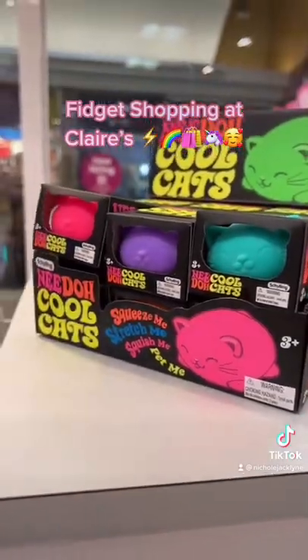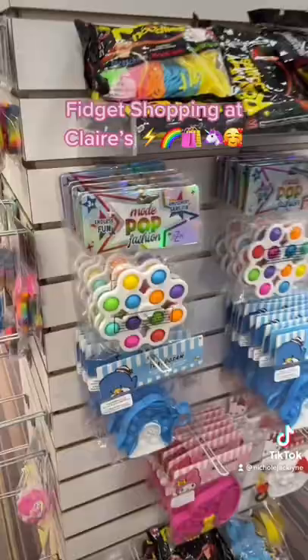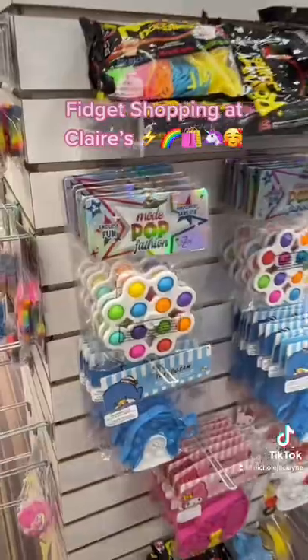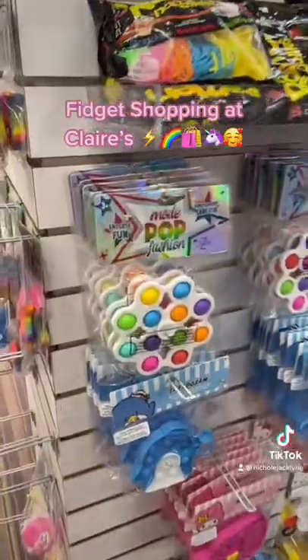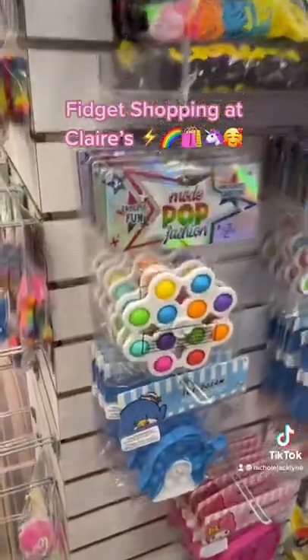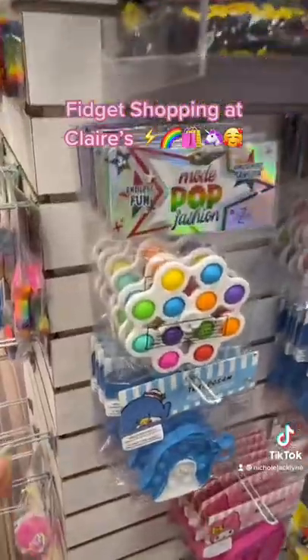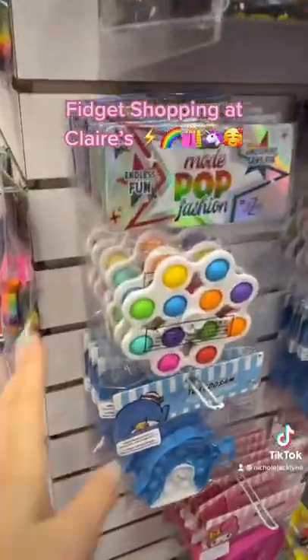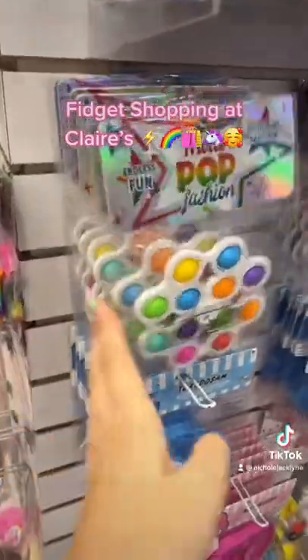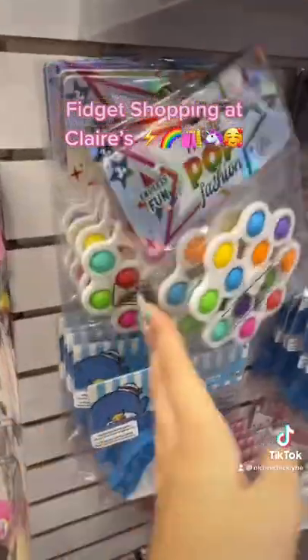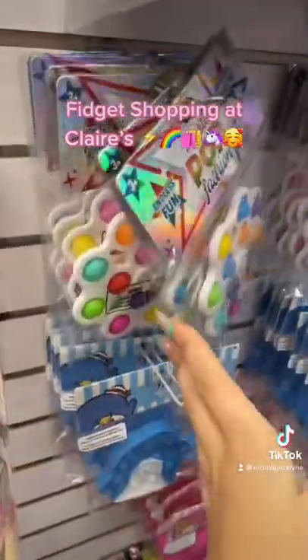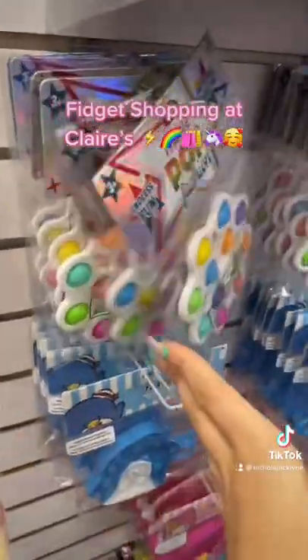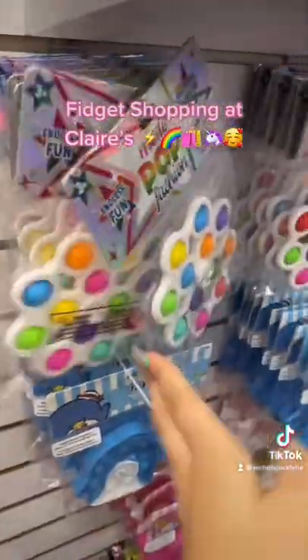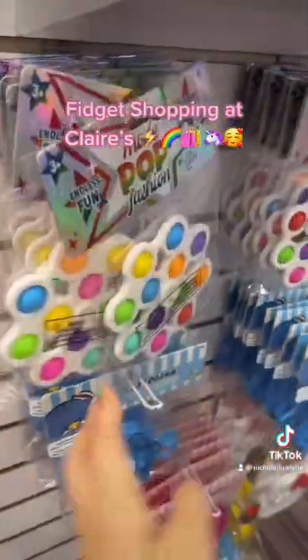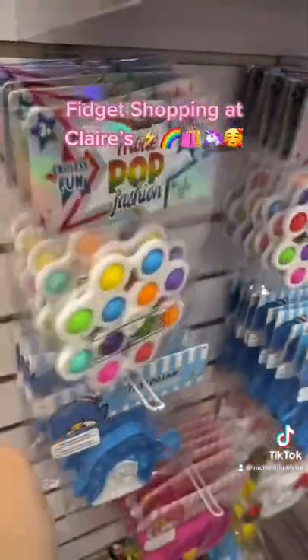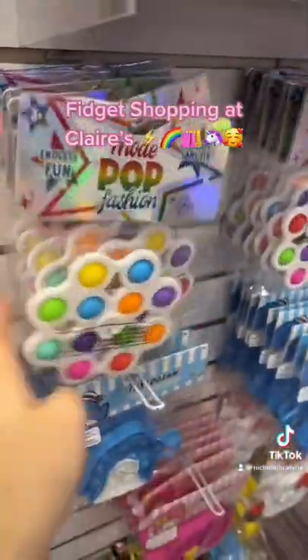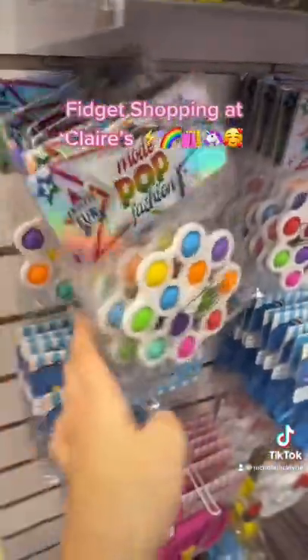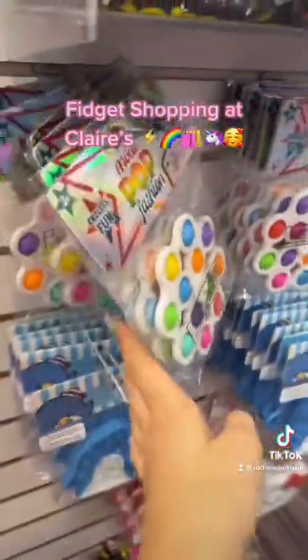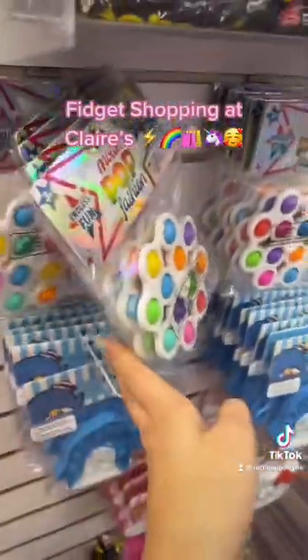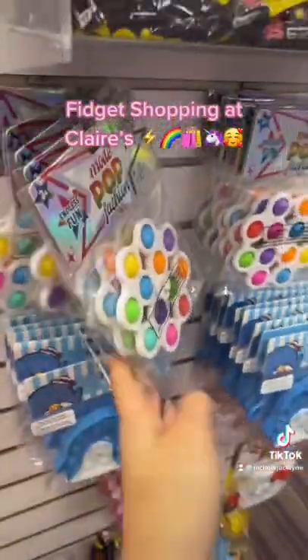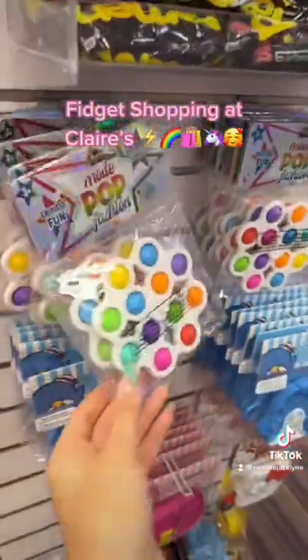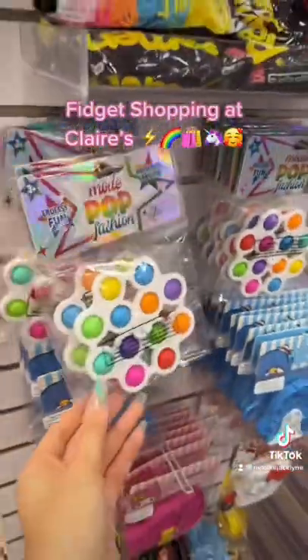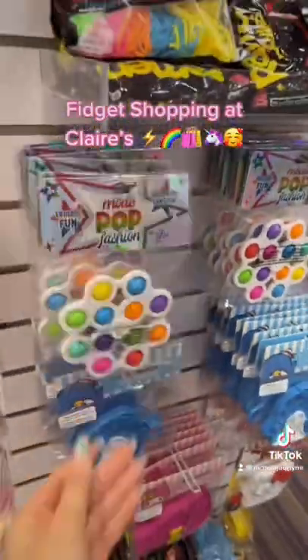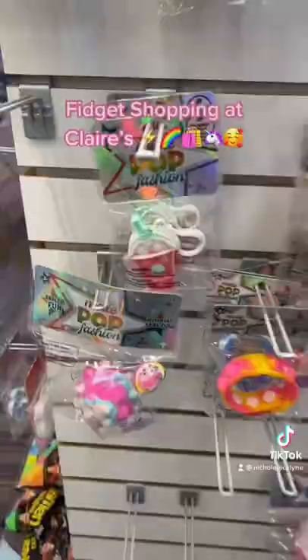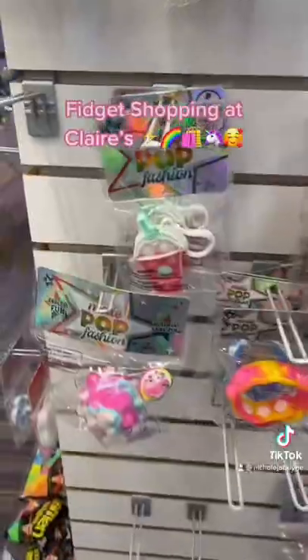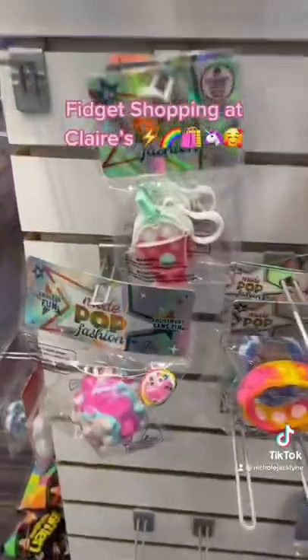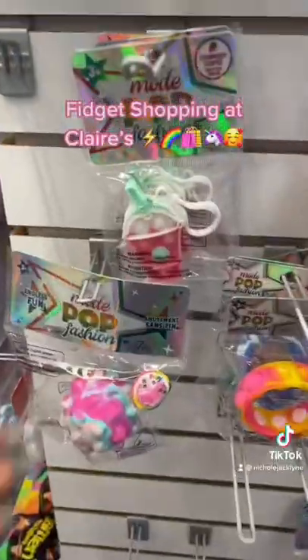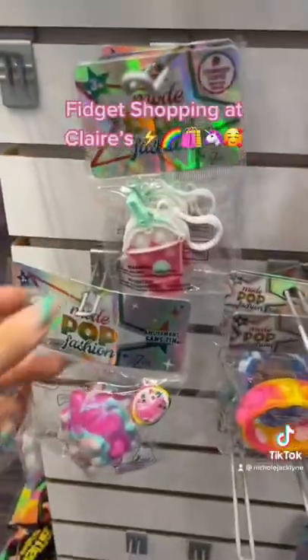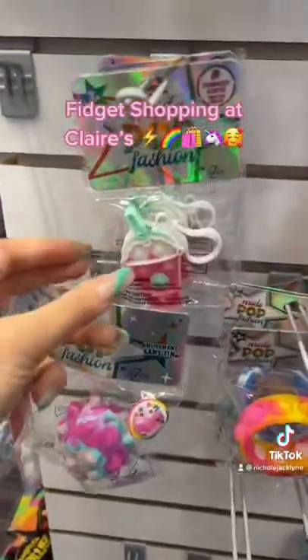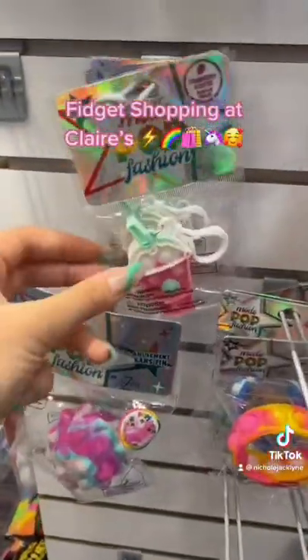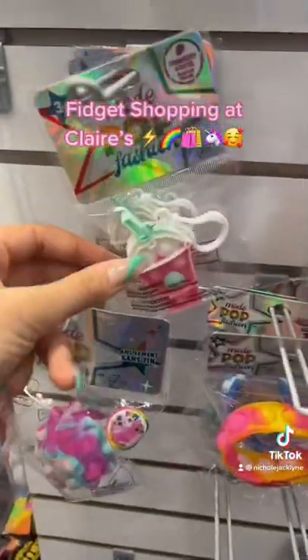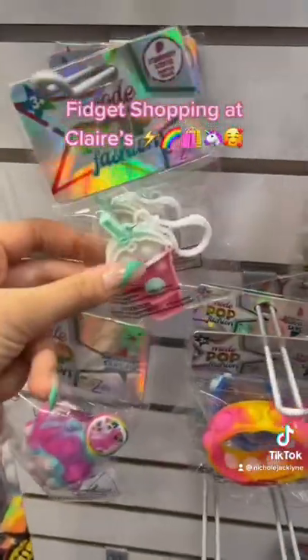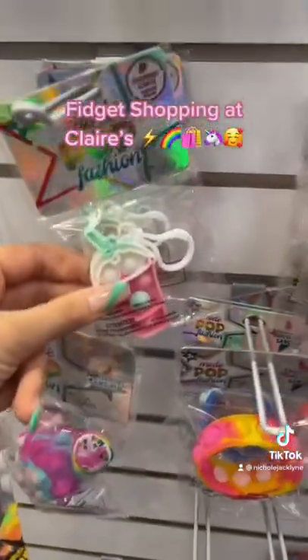These are like my favorite fidget from Claire's. And how cute is a little smoothie.